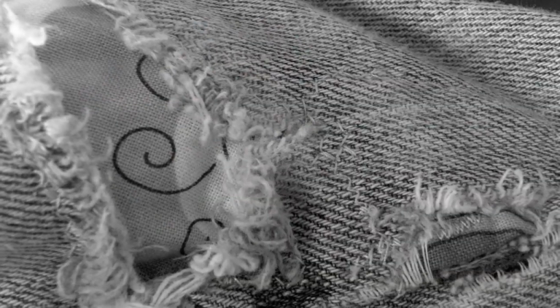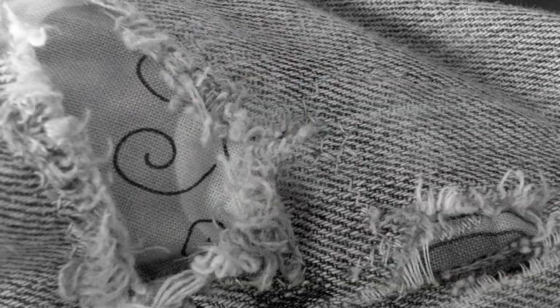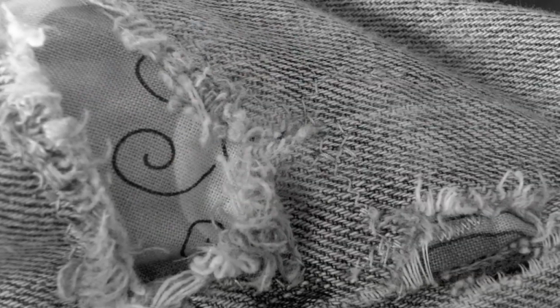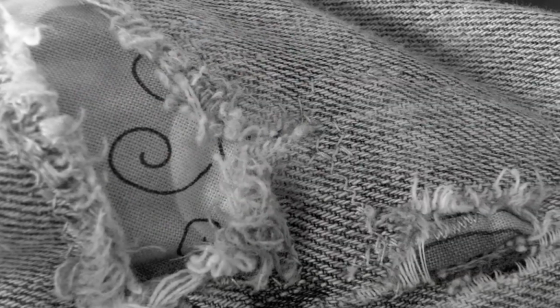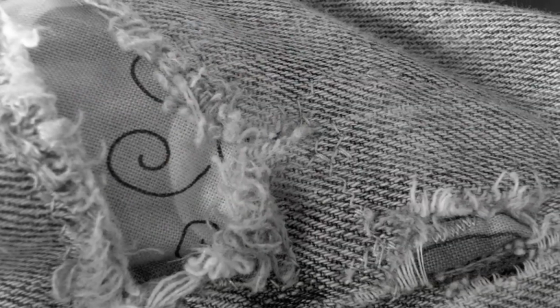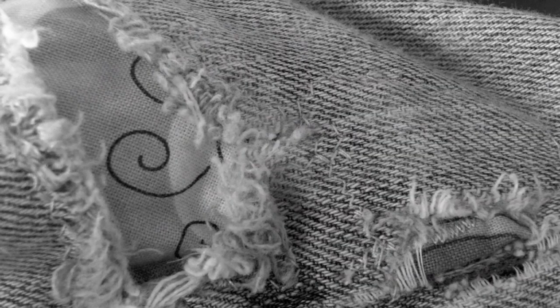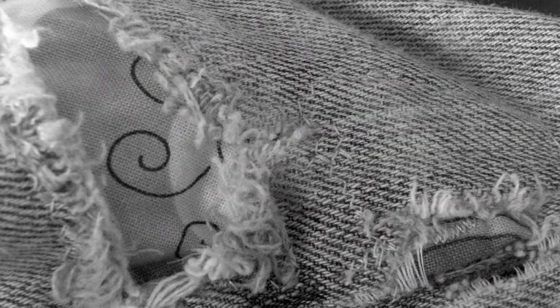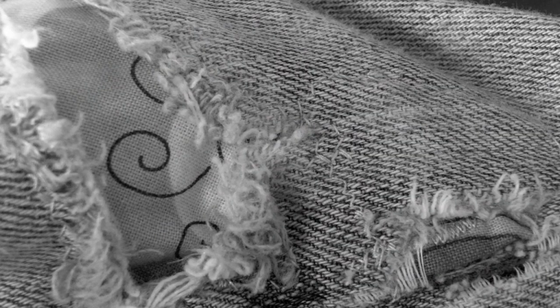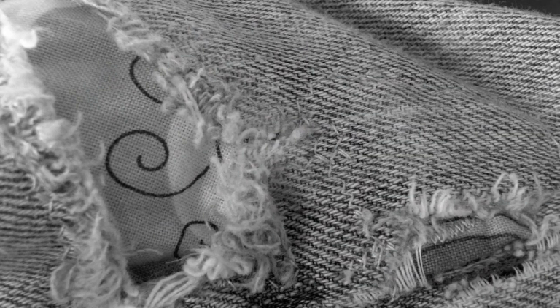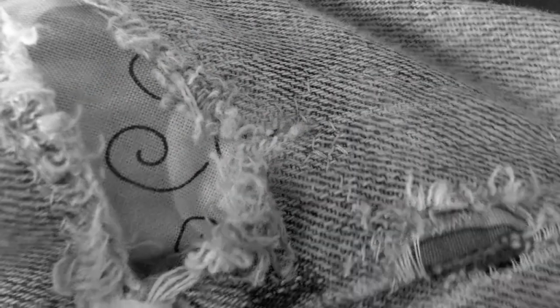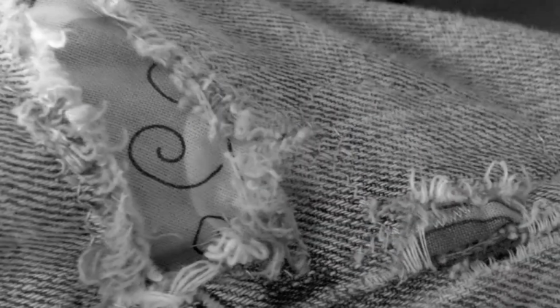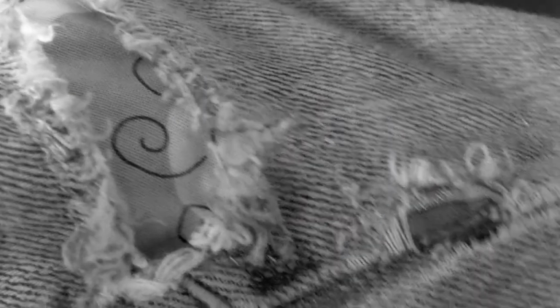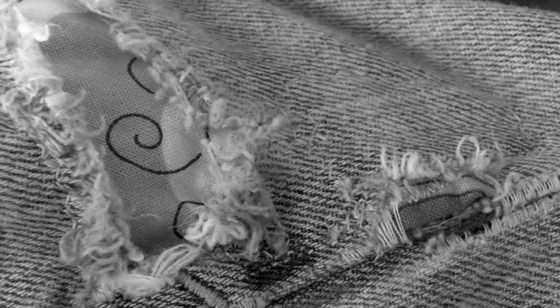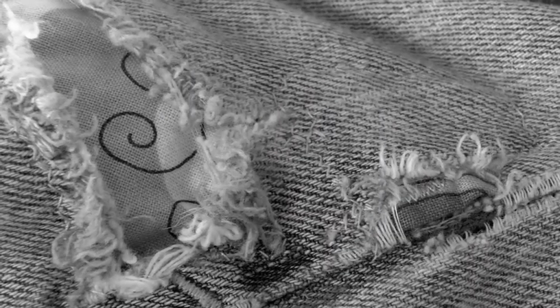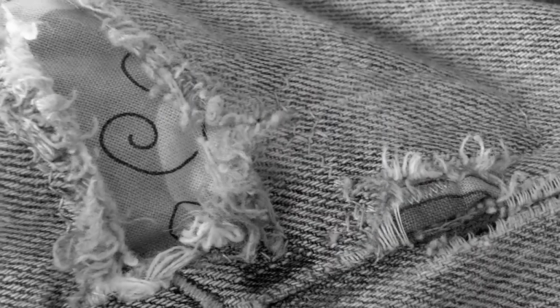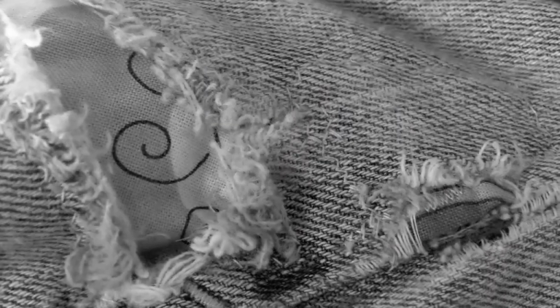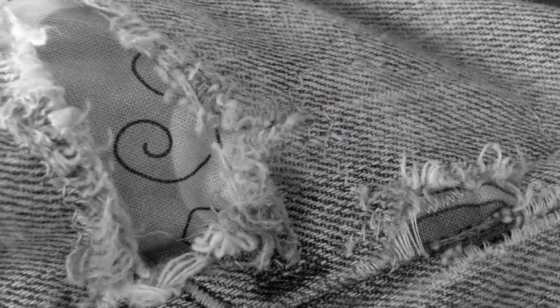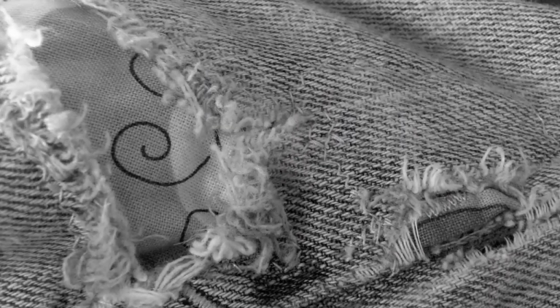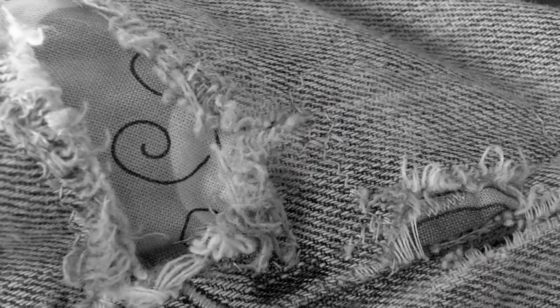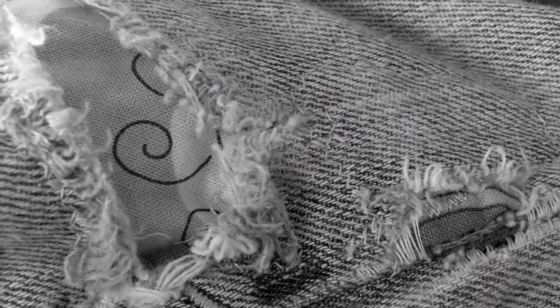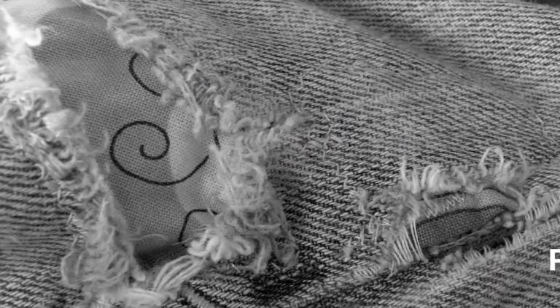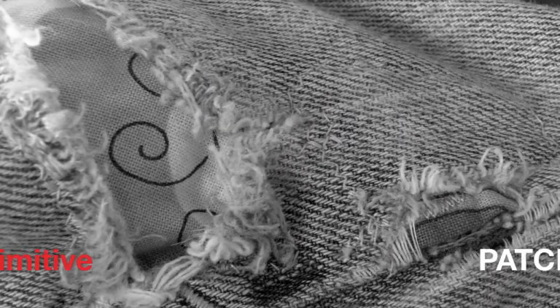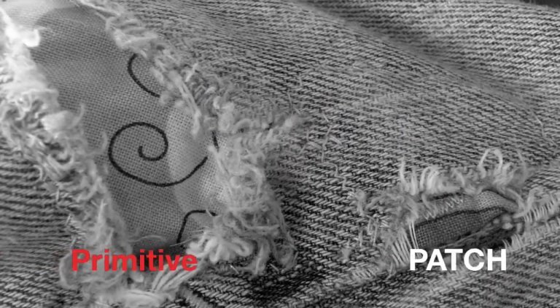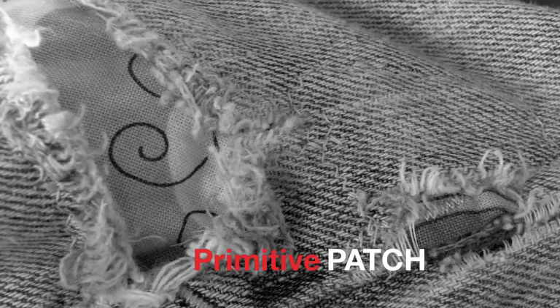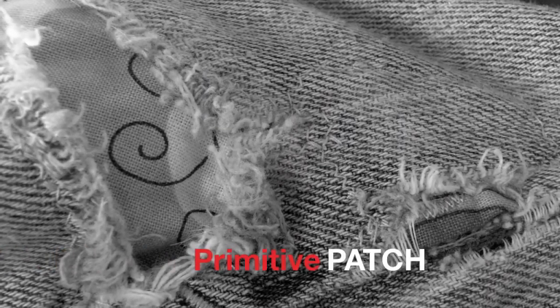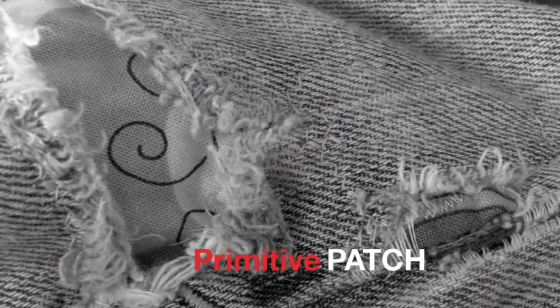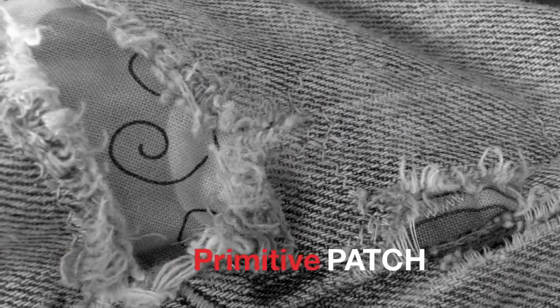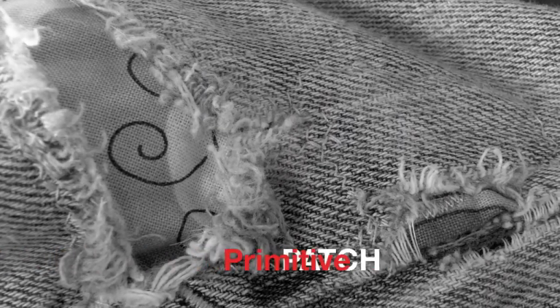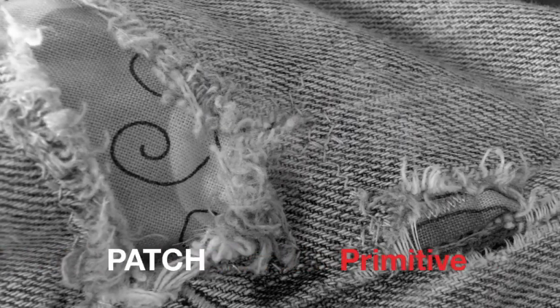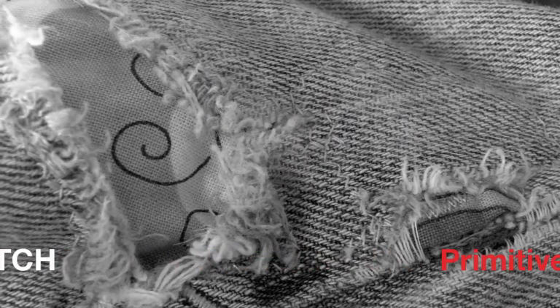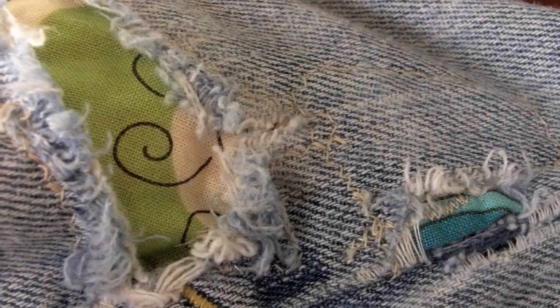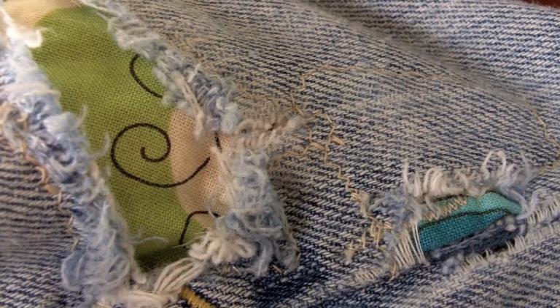Hi, this is Rachel from TLC Inspirations and today I'm going to show you how to do what I call a primitive patch.